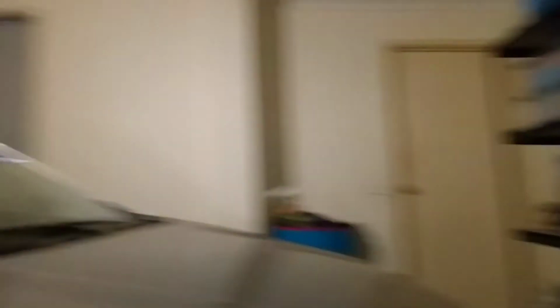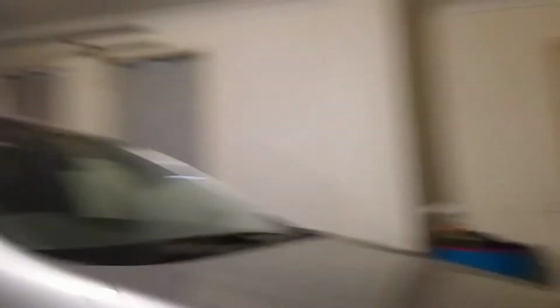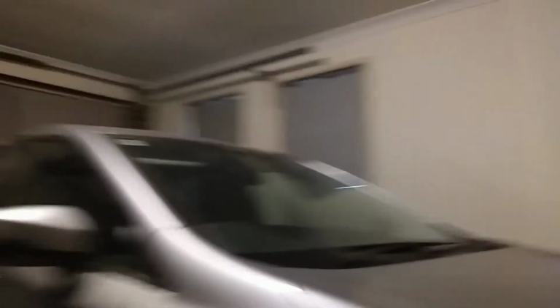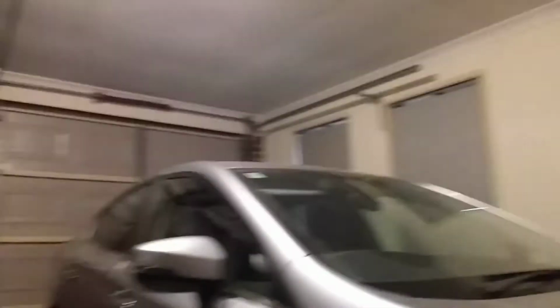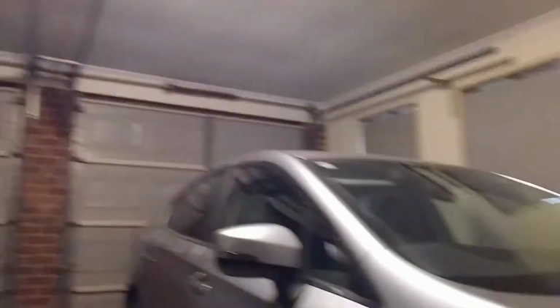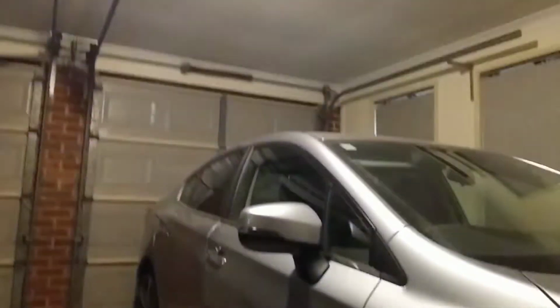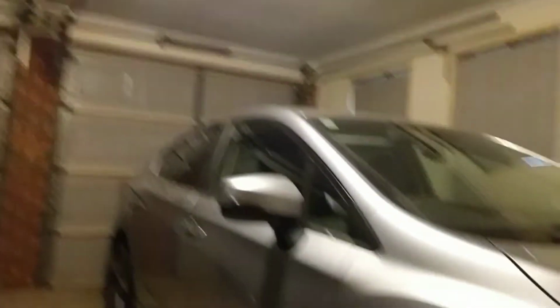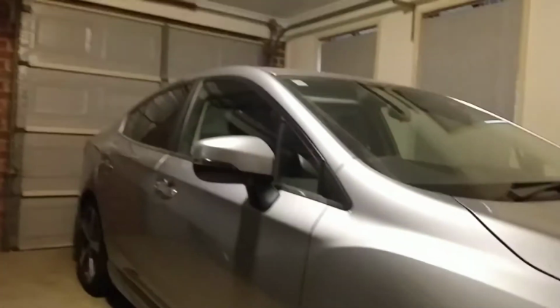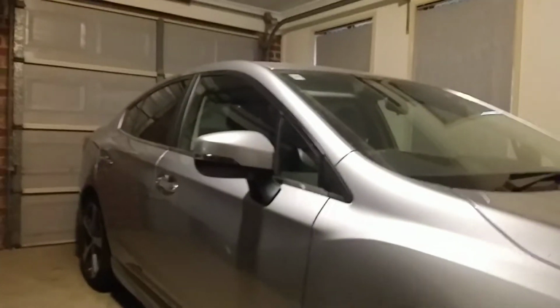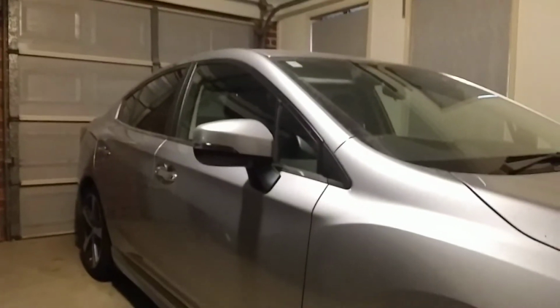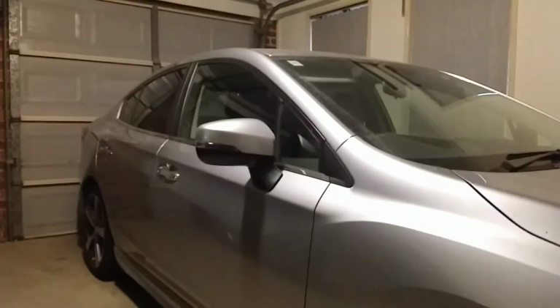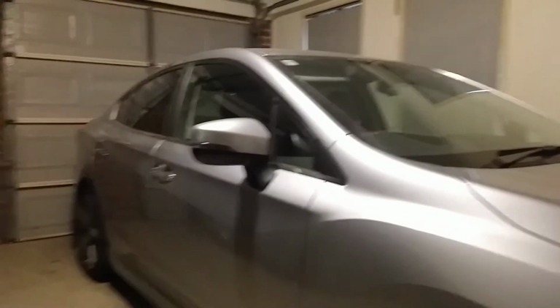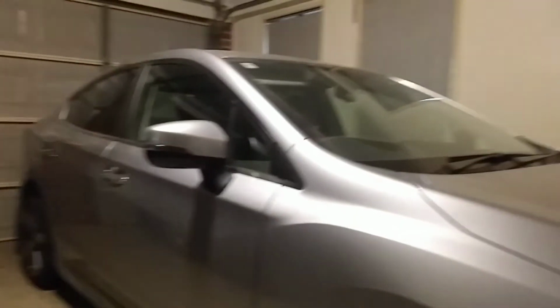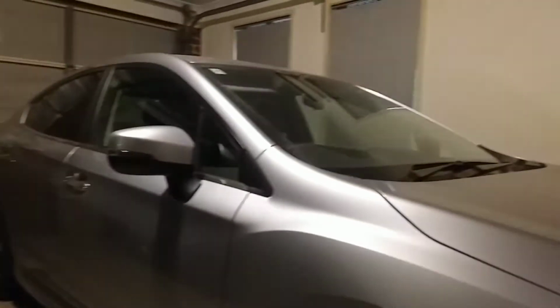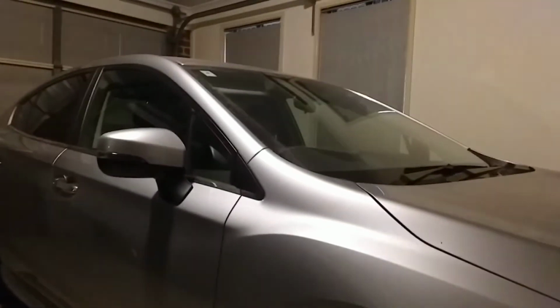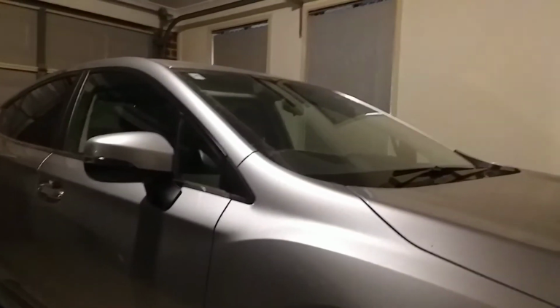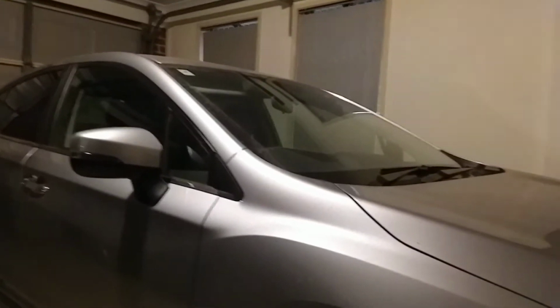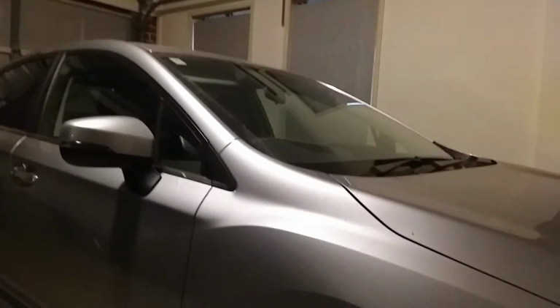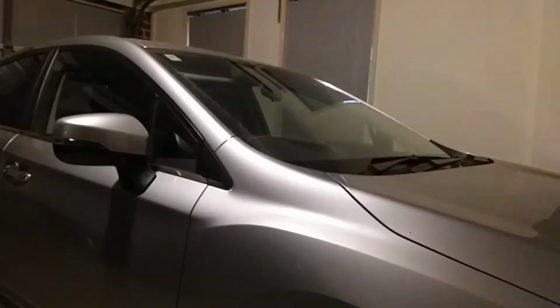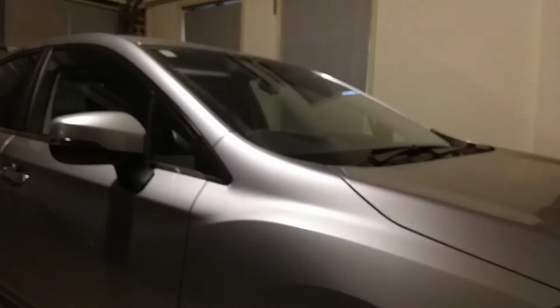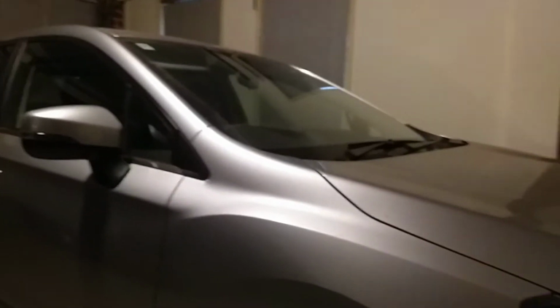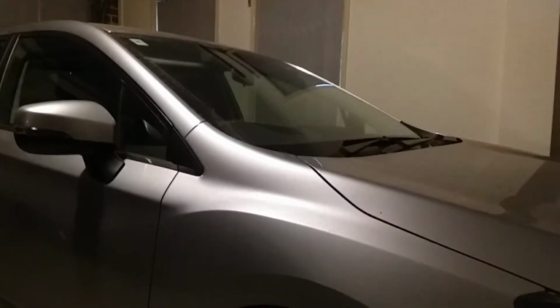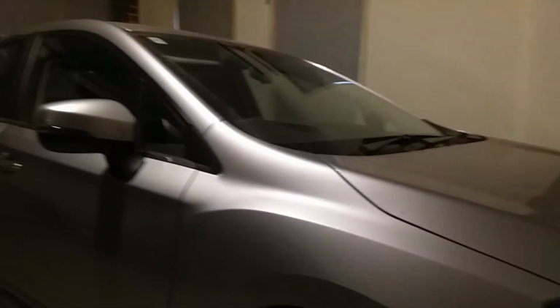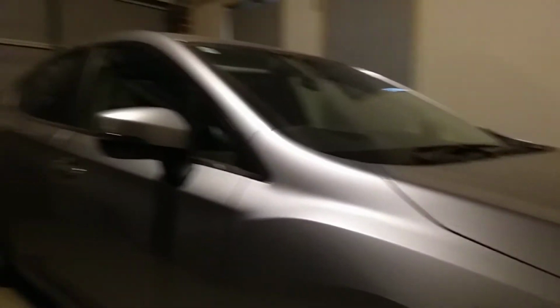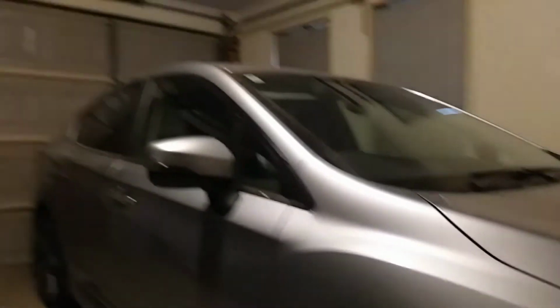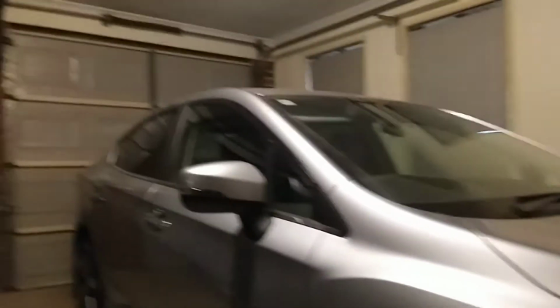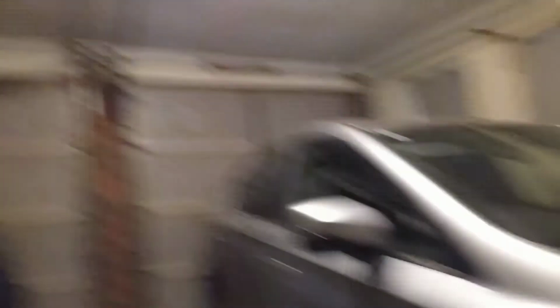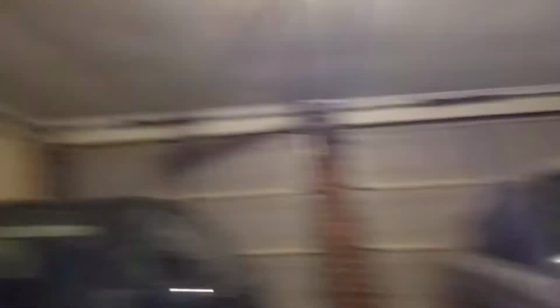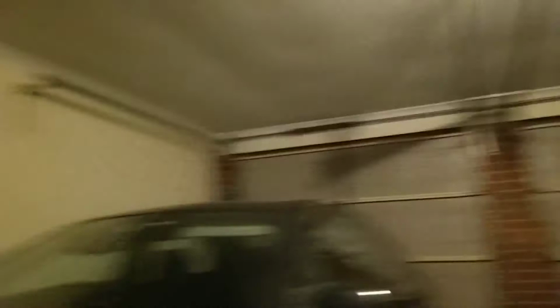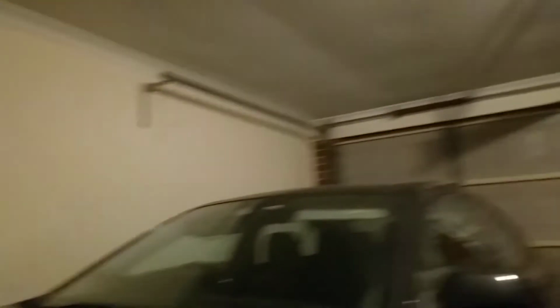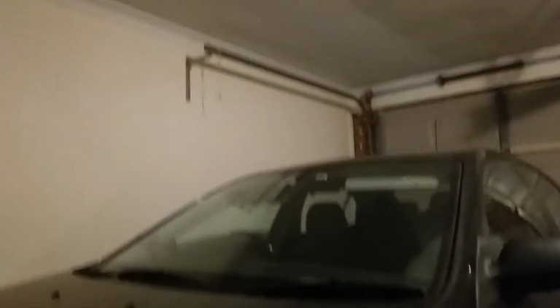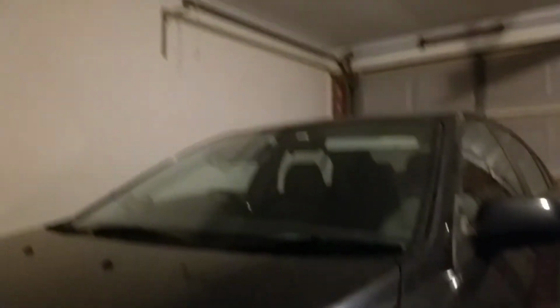It's my mum's car — not allowed to show the front. It's my dad's car.